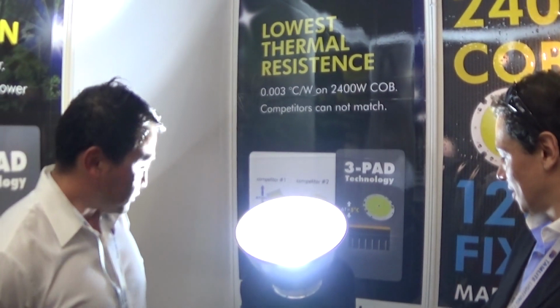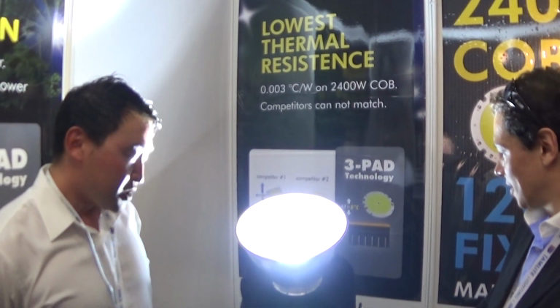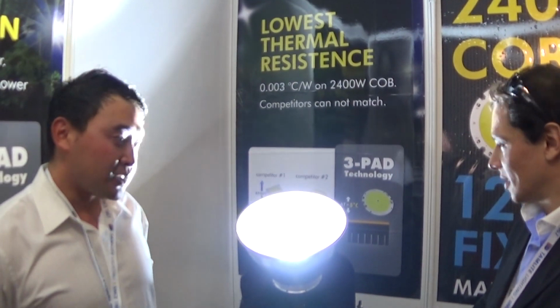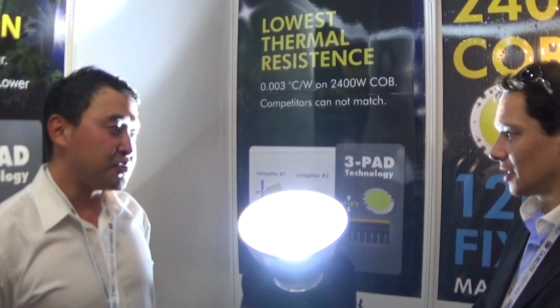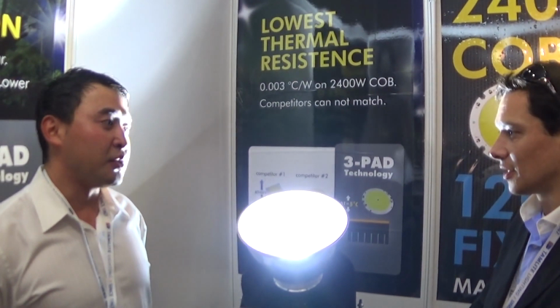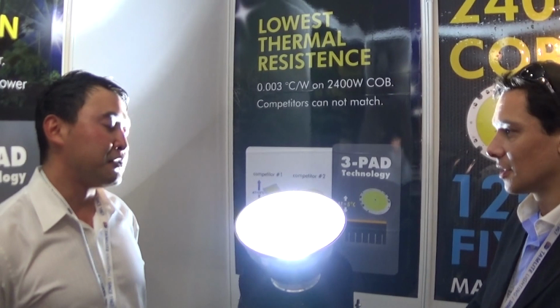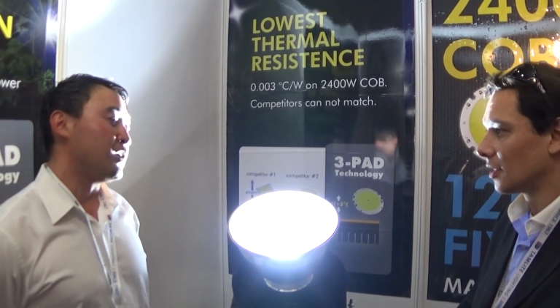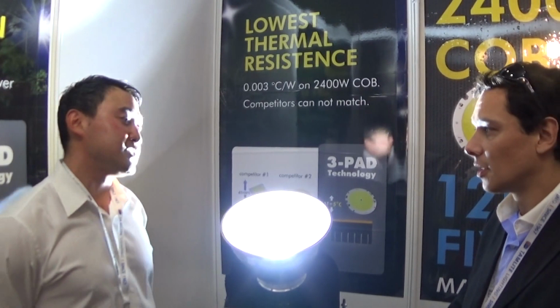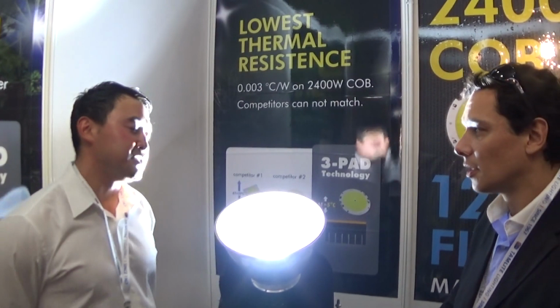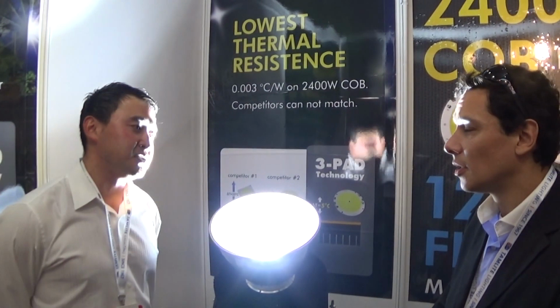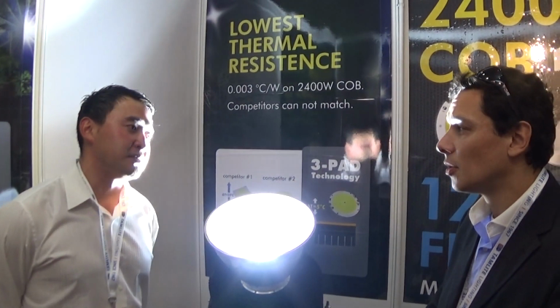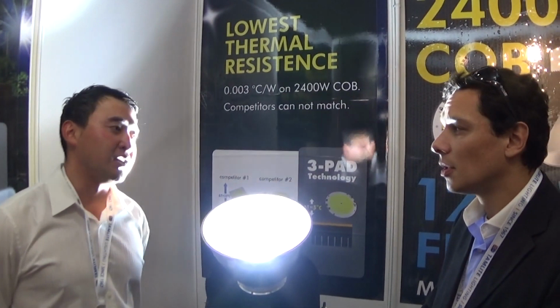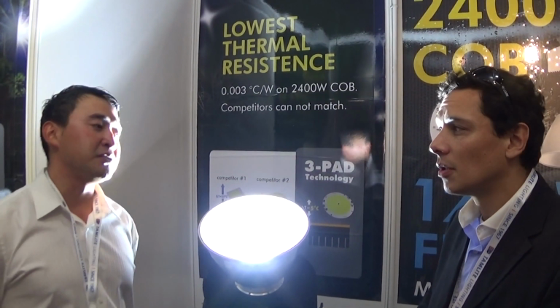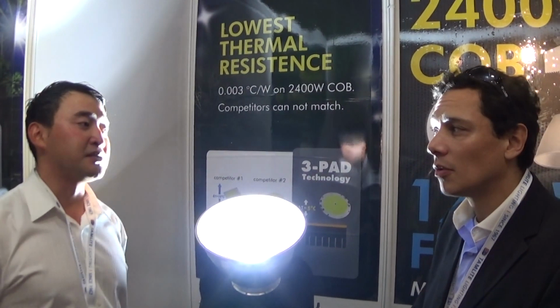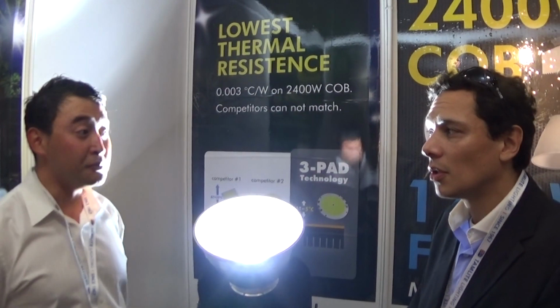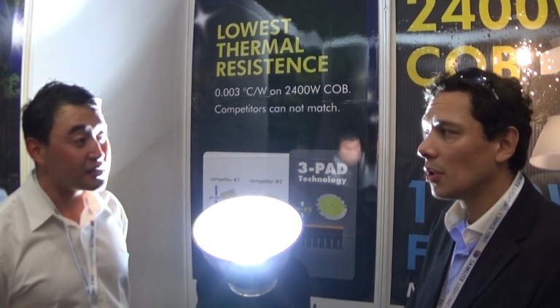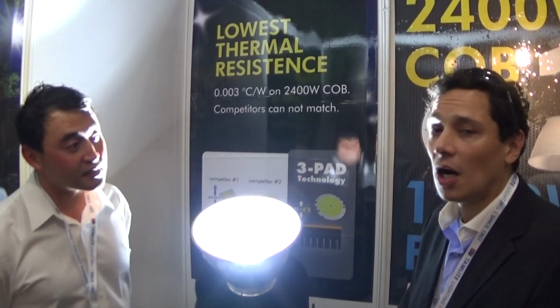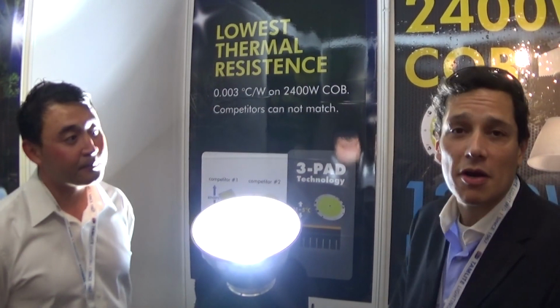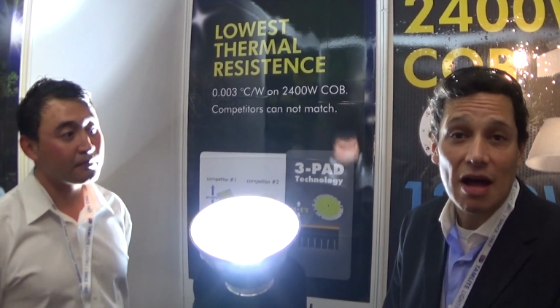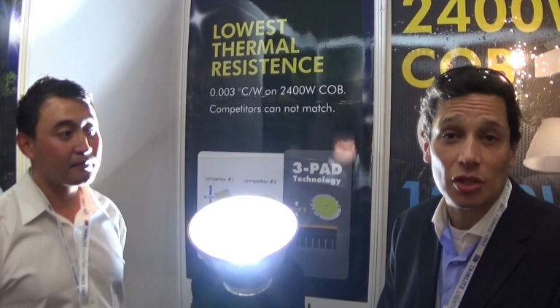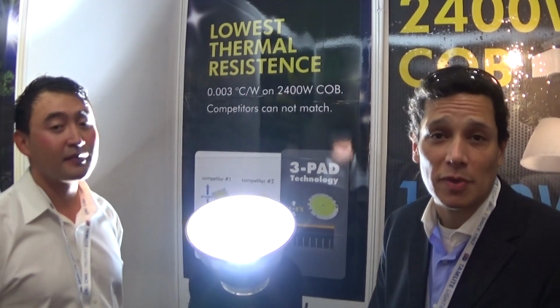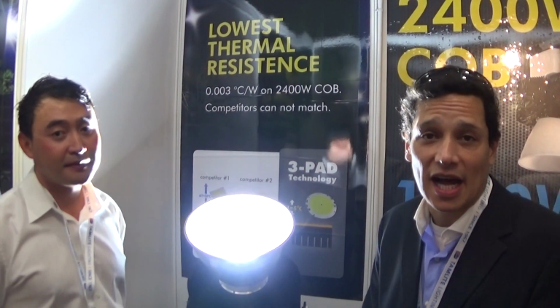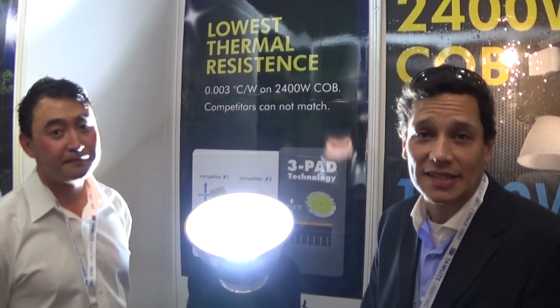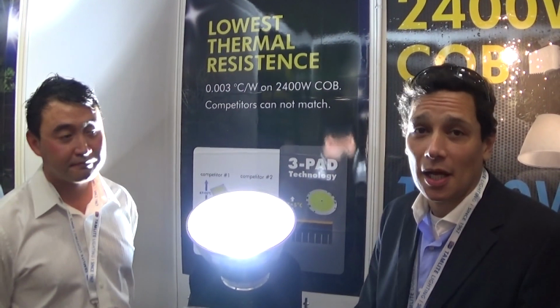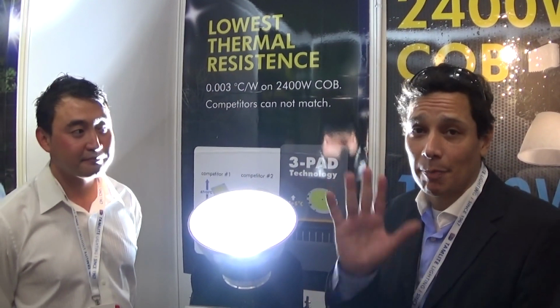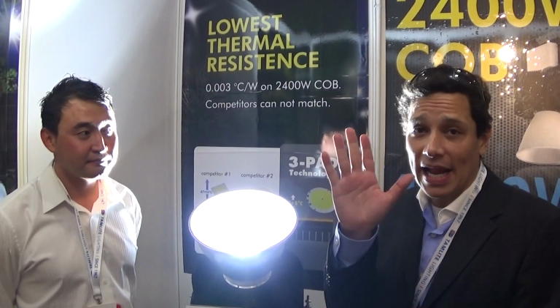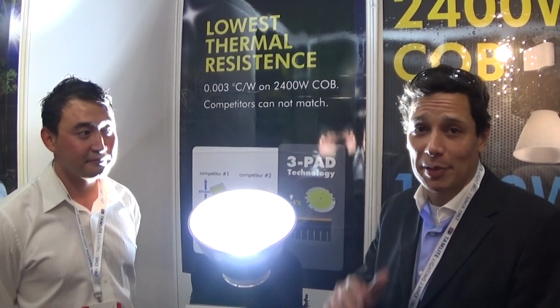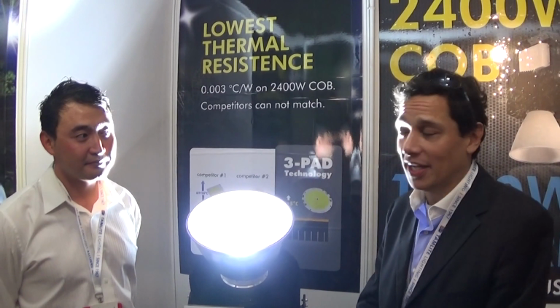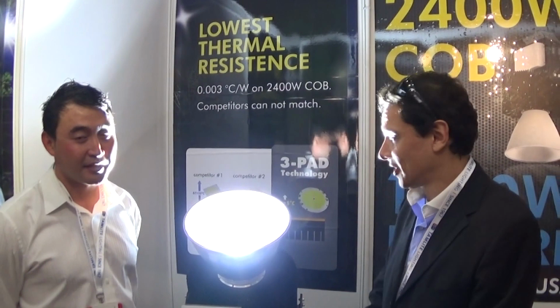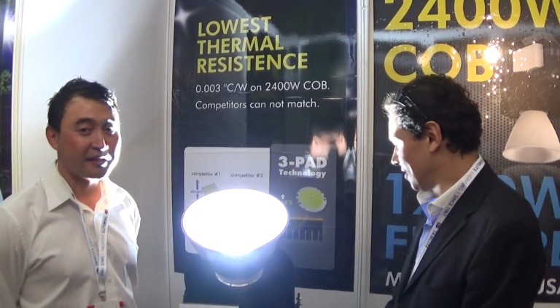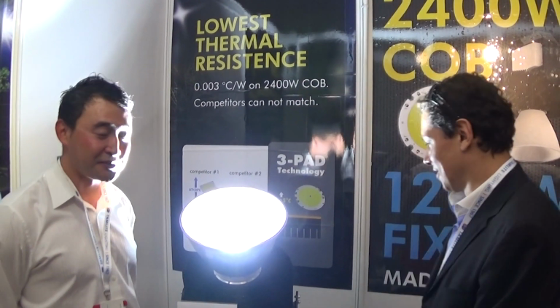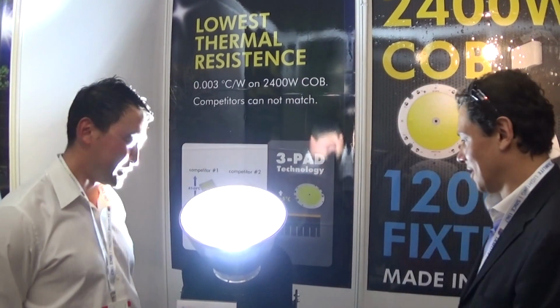The 1200 watts gets you to start at 100,000 lumens. 100,000 lumens, guys. Goodbye HPS. That's right.